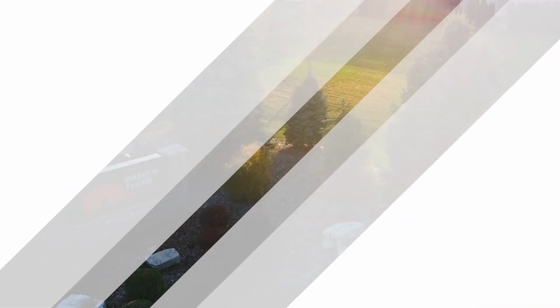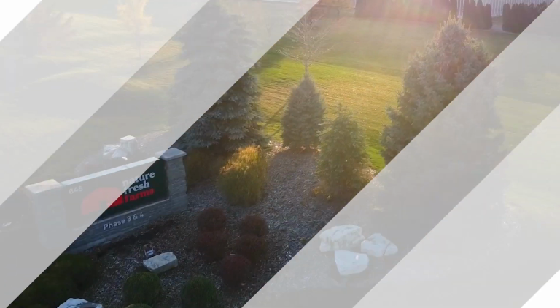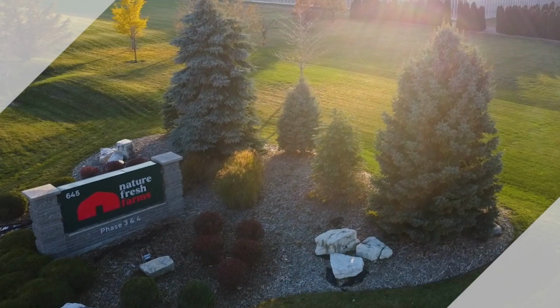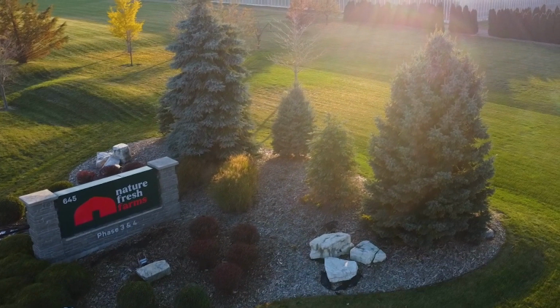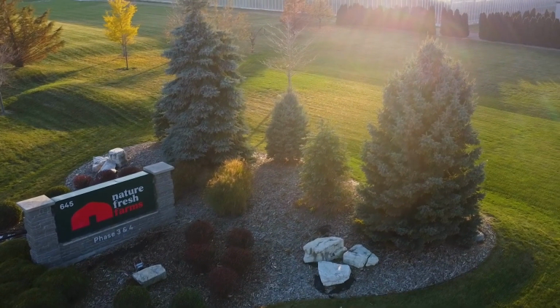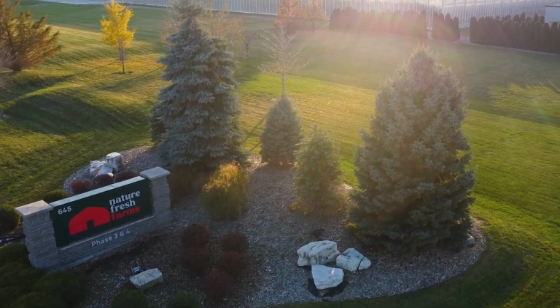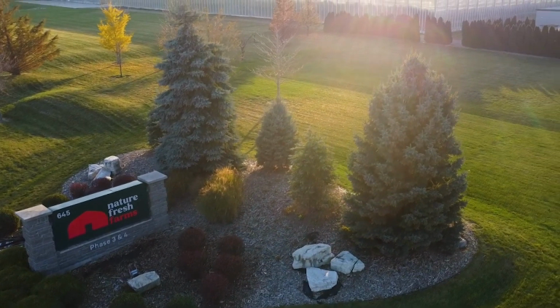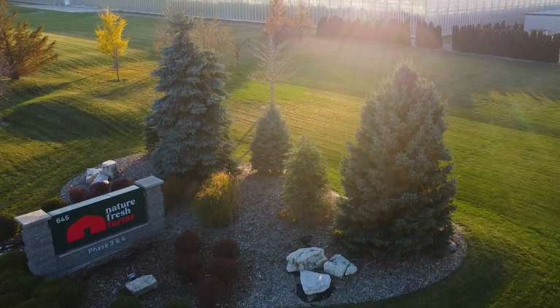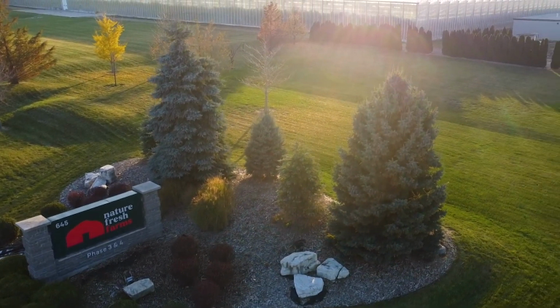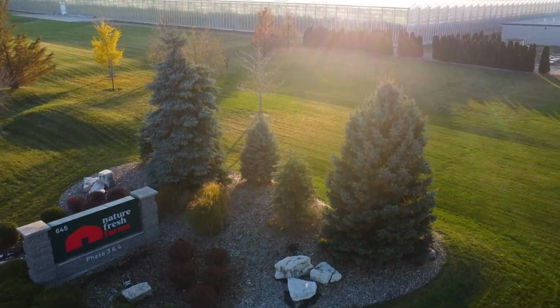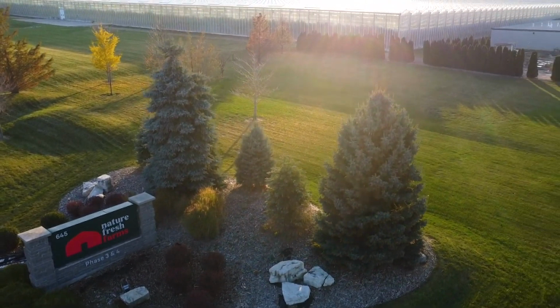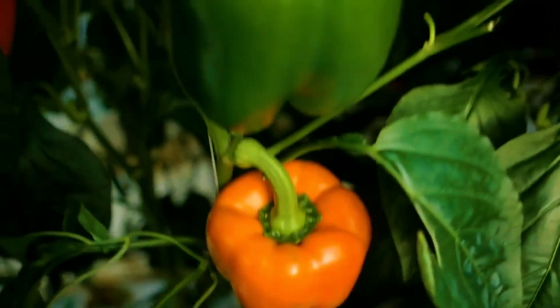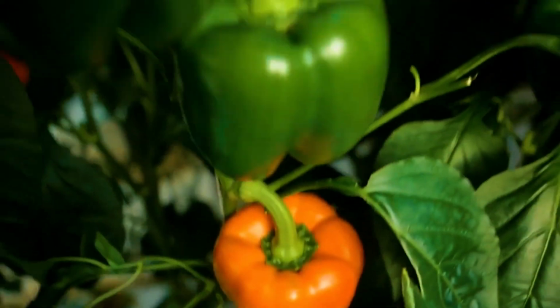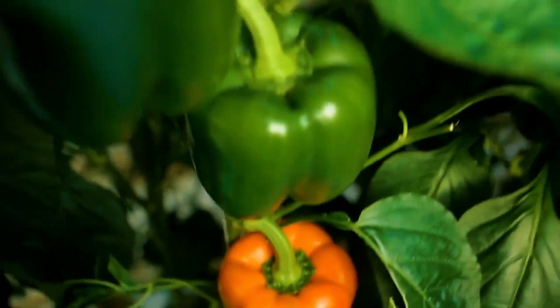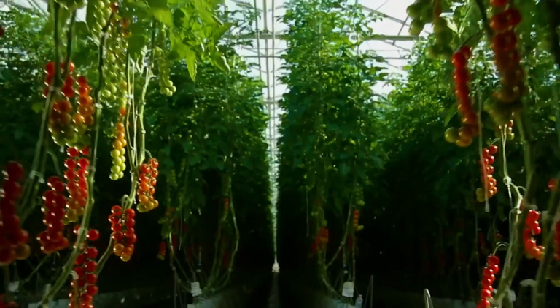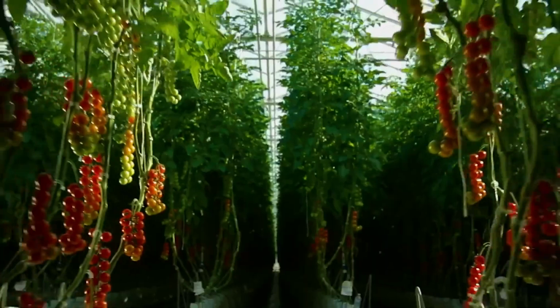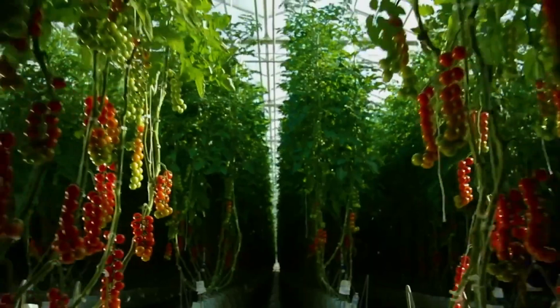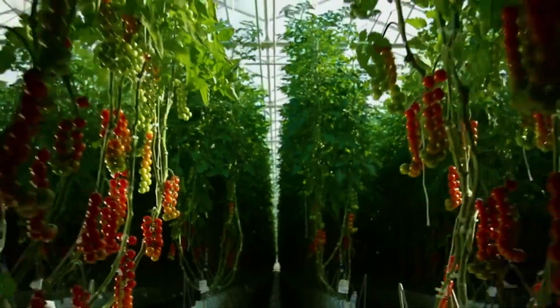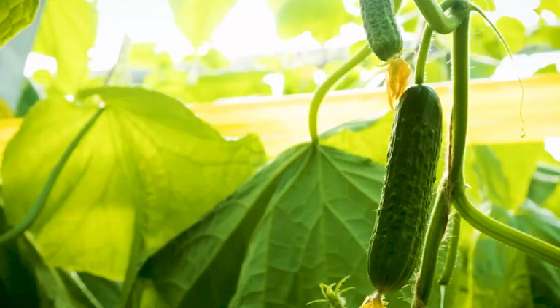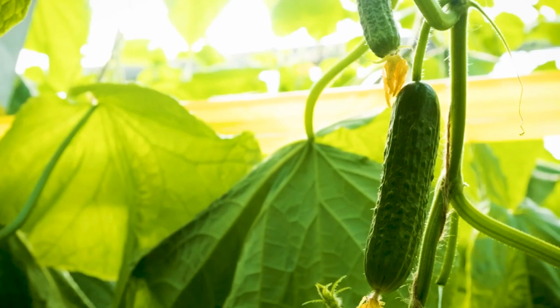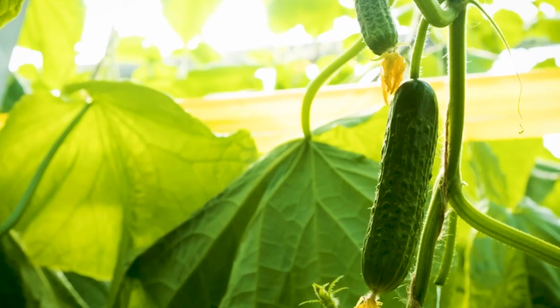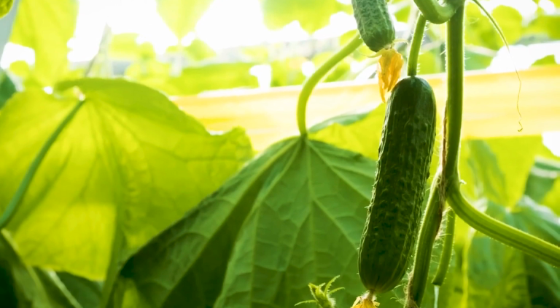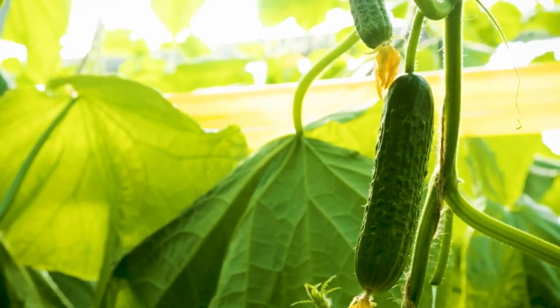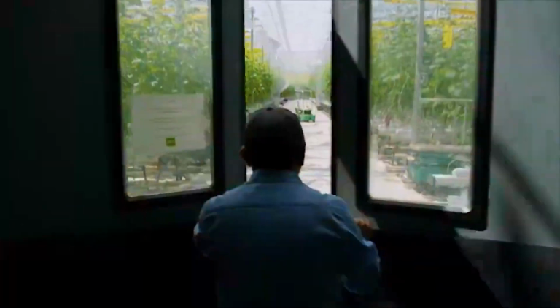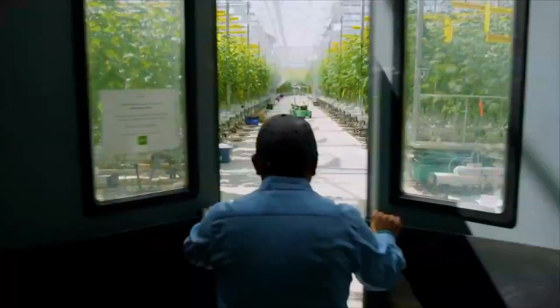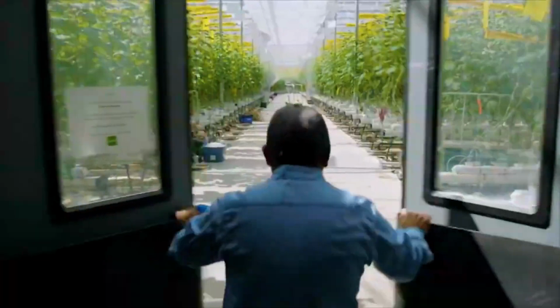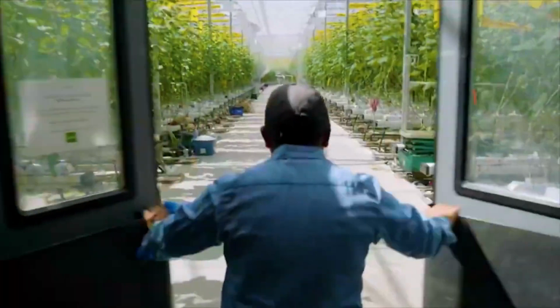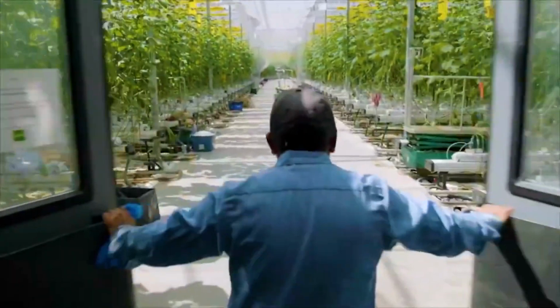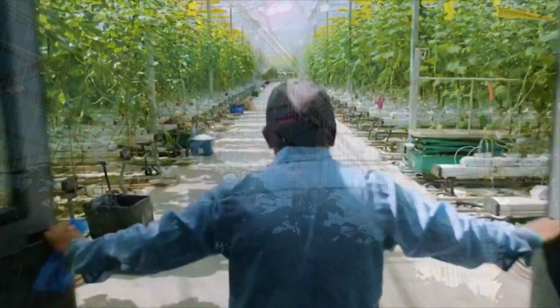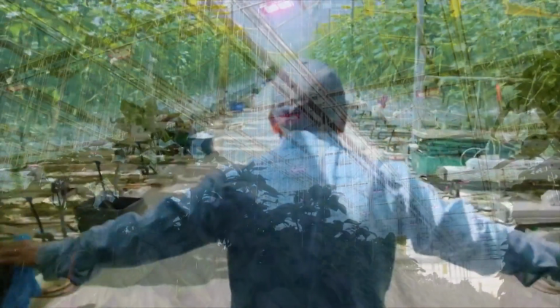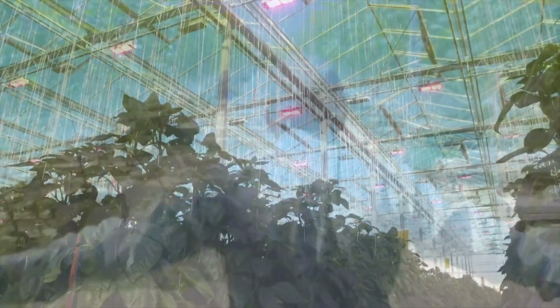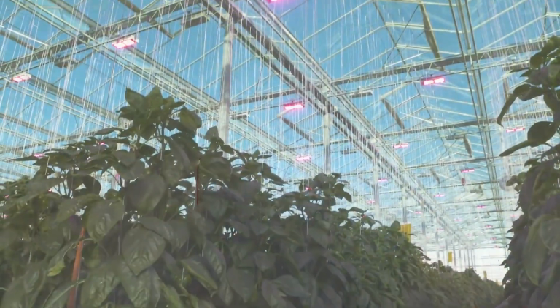Nature Fresh Farms is a grower of bell peppers, tomatoes and cucumbers. We have about 200 acres of greenhouse.